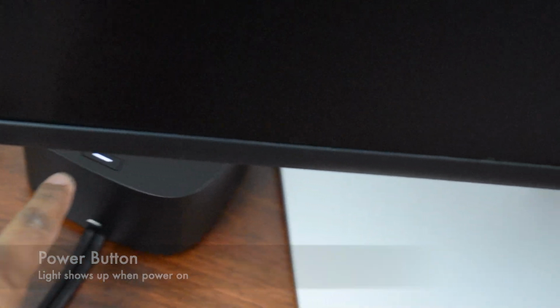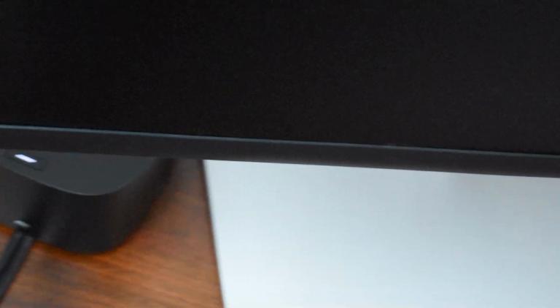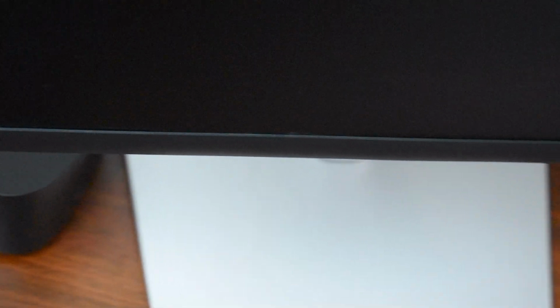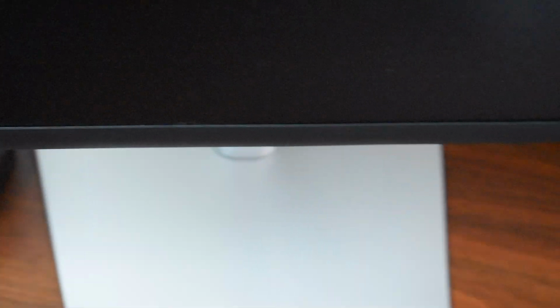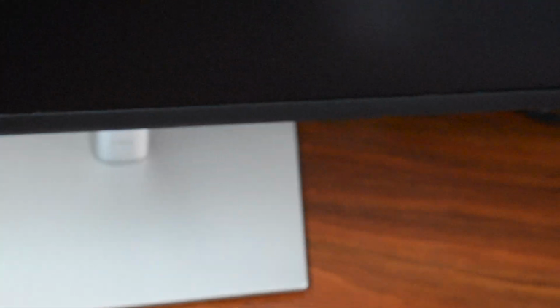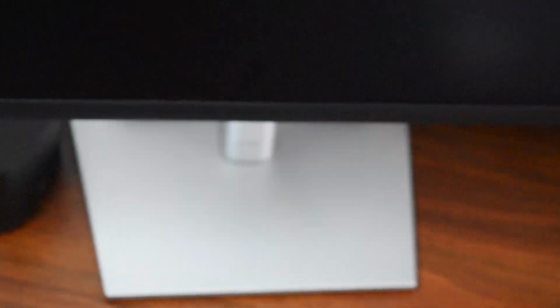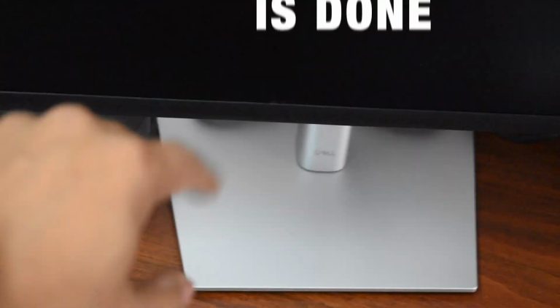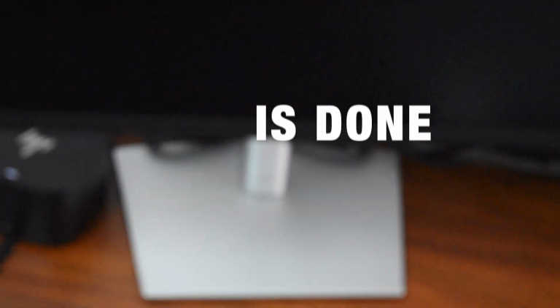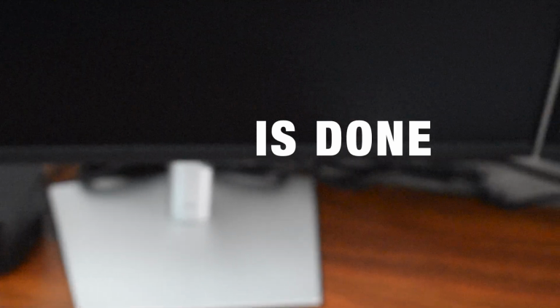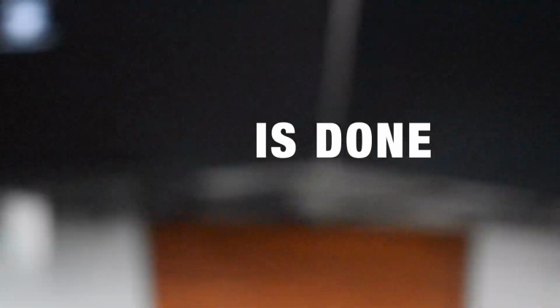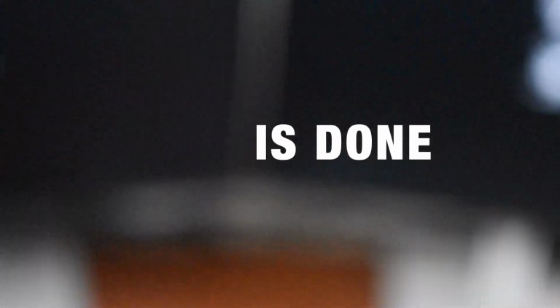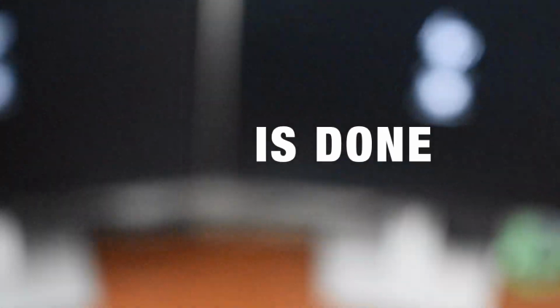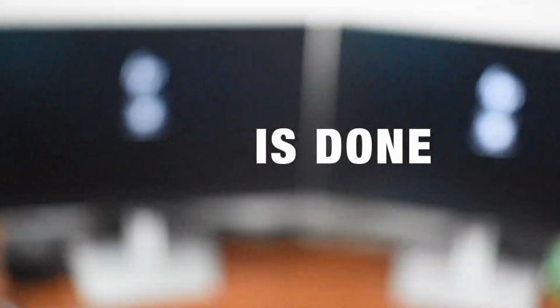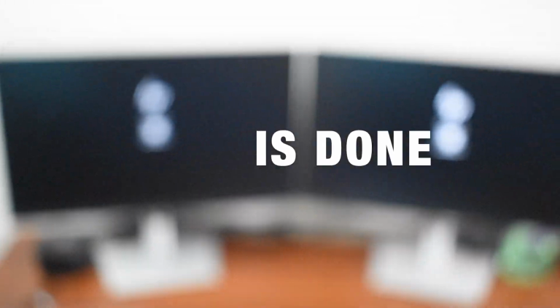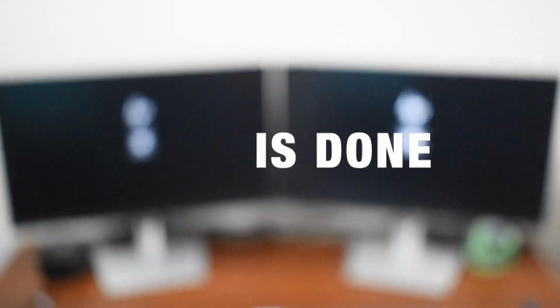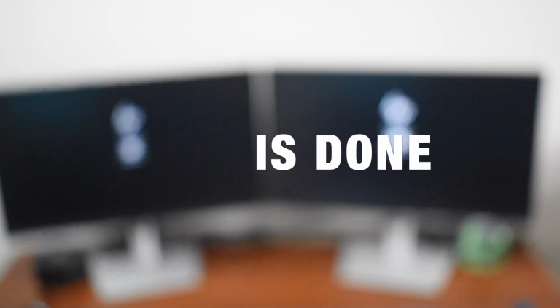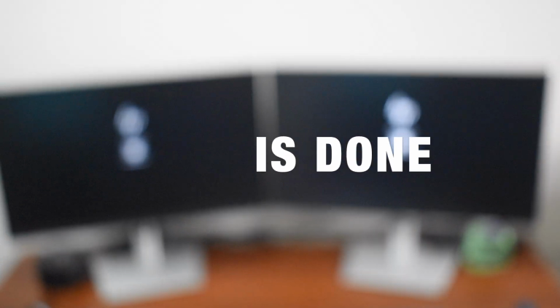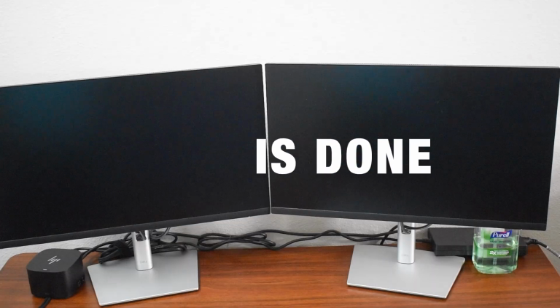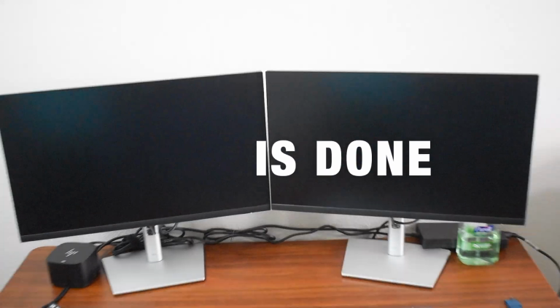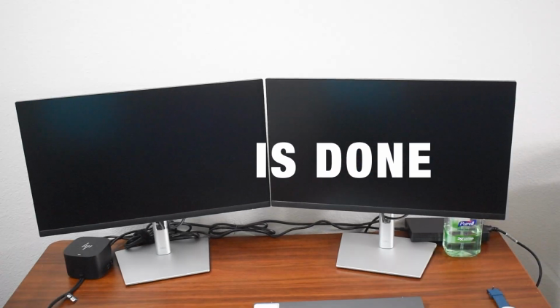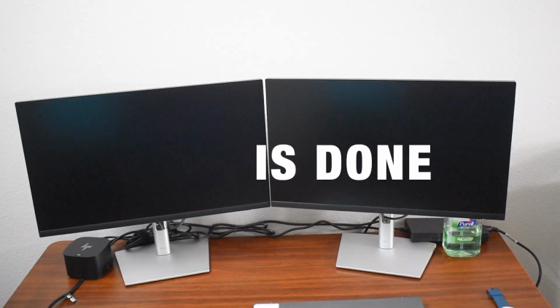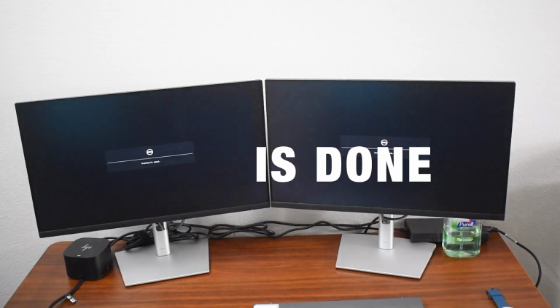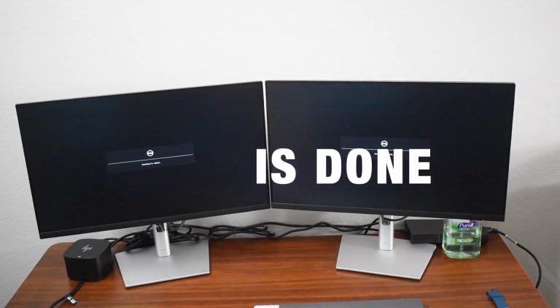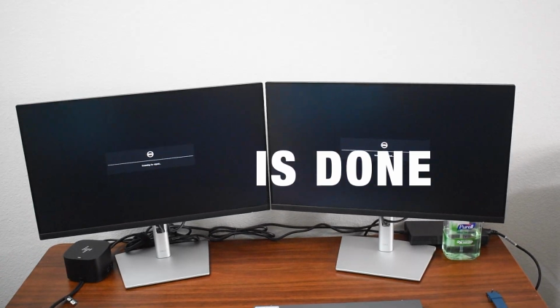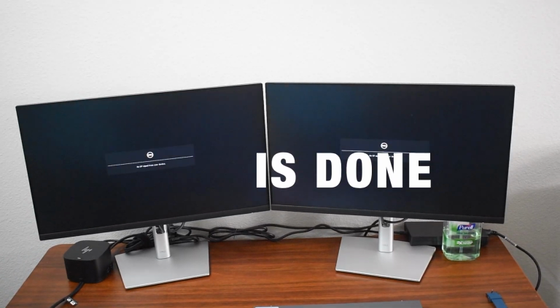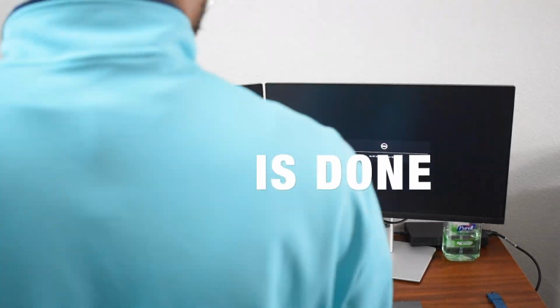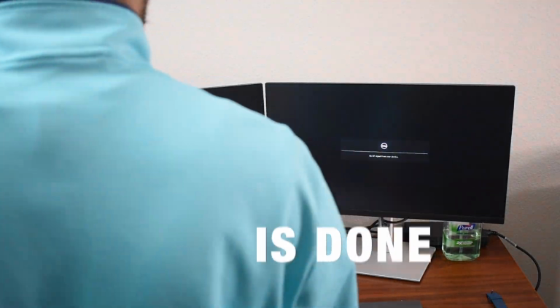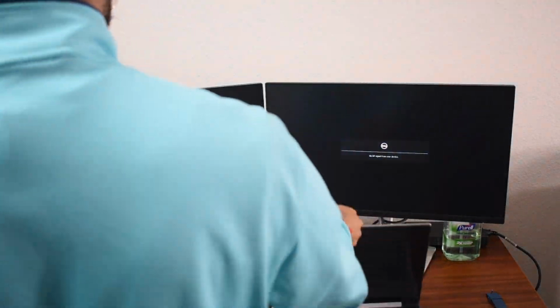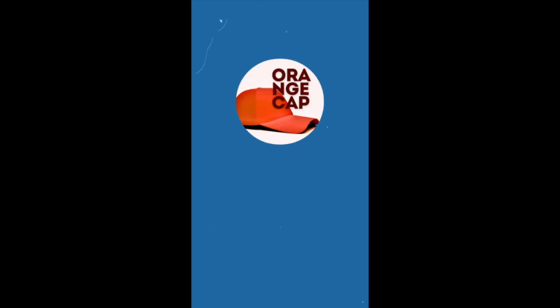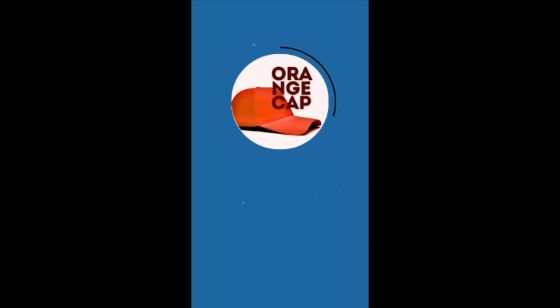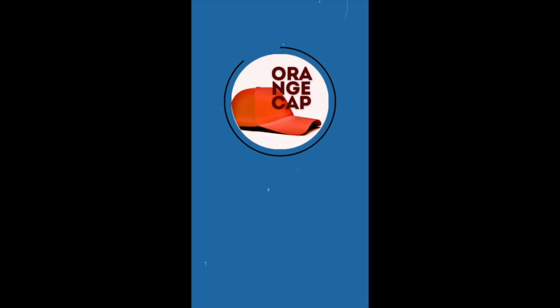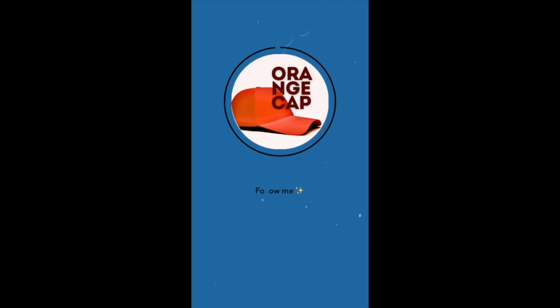Thank you for watching this video. If you liked it, please subscribe to the channel. Thank you.